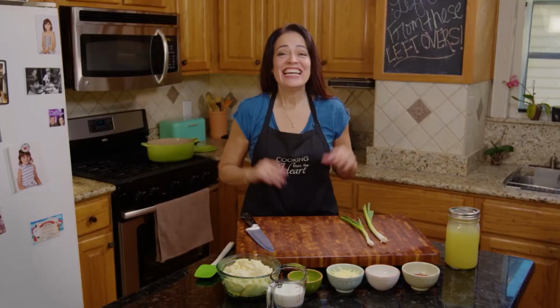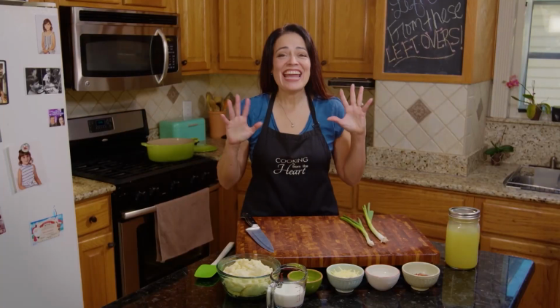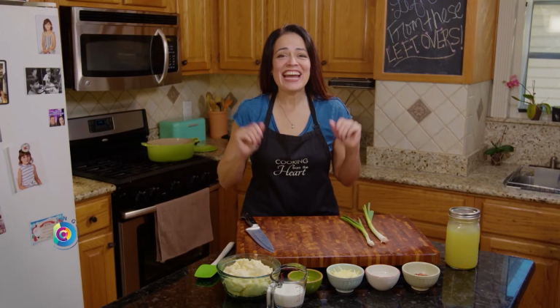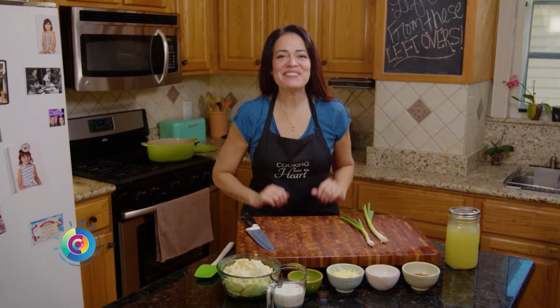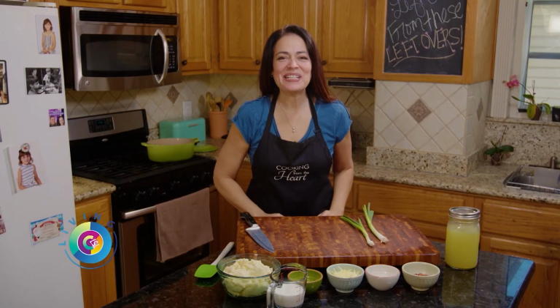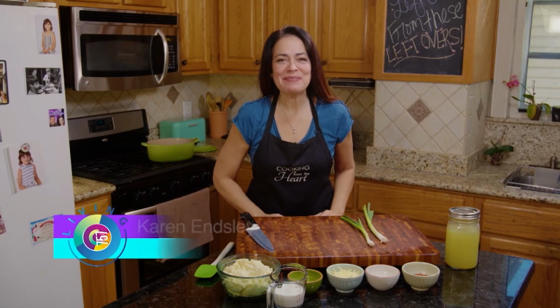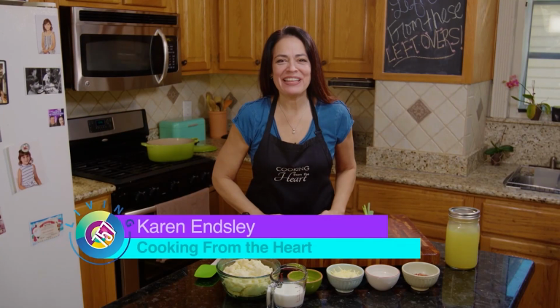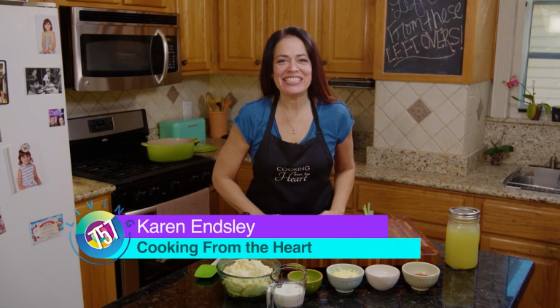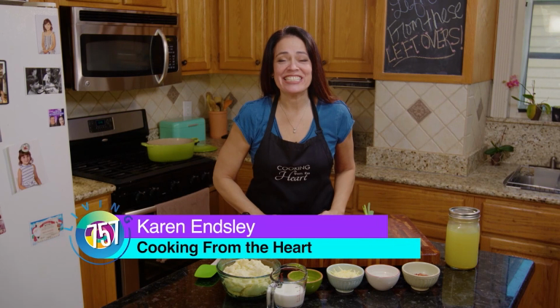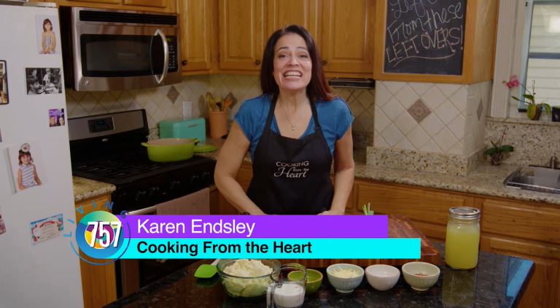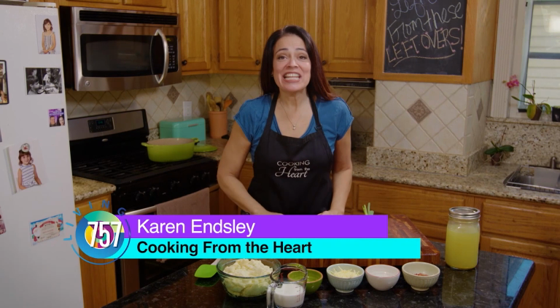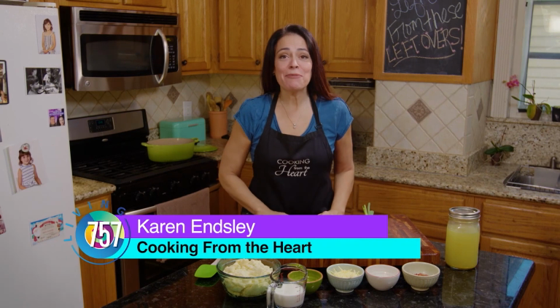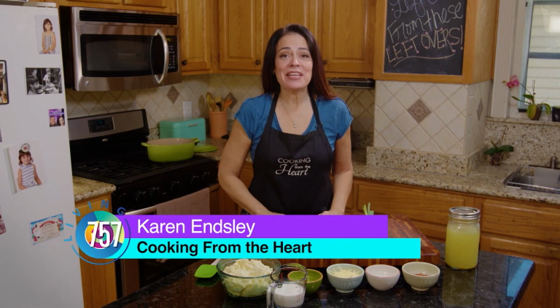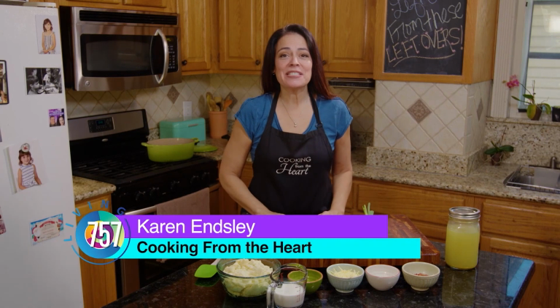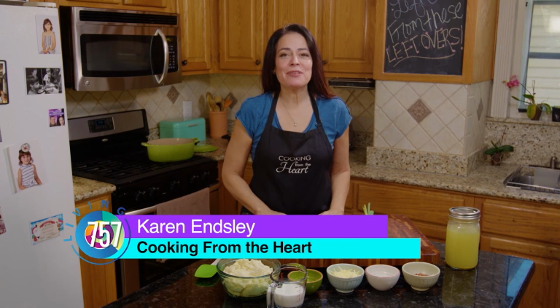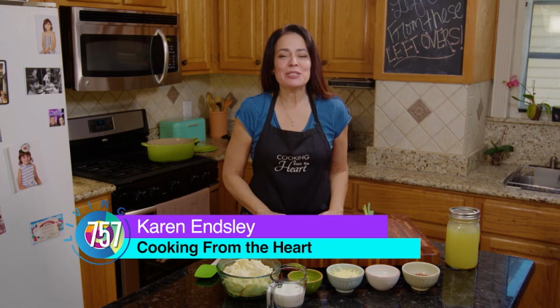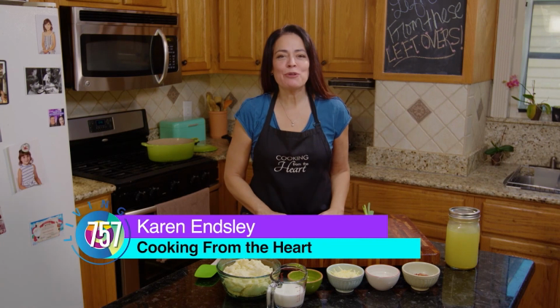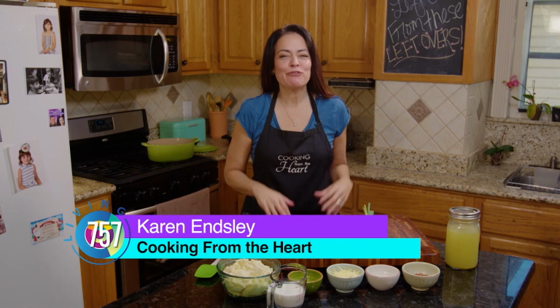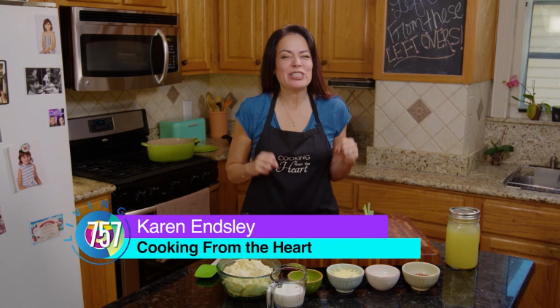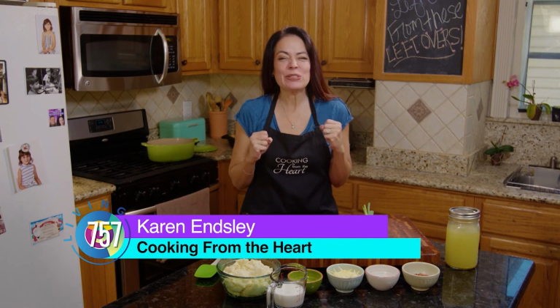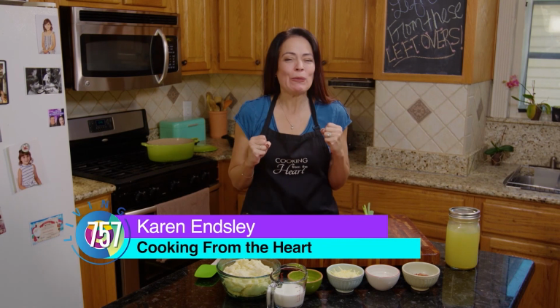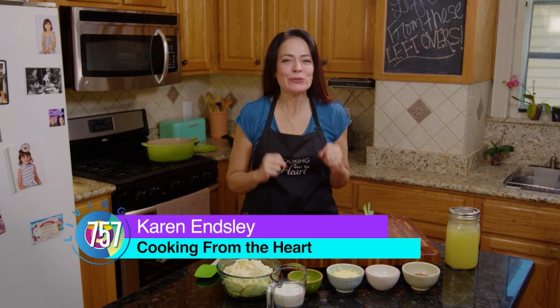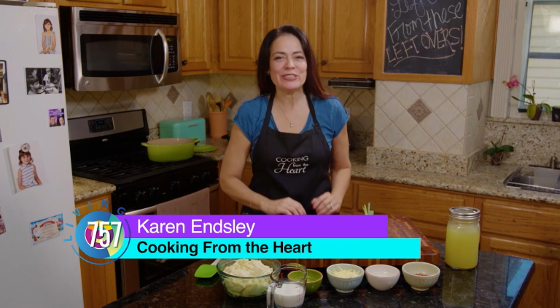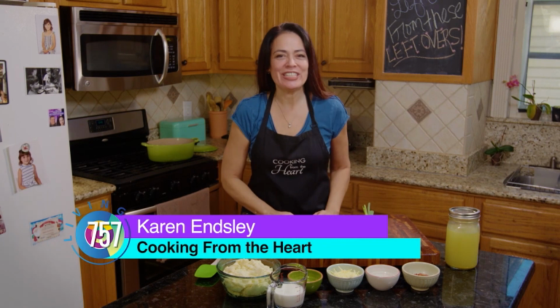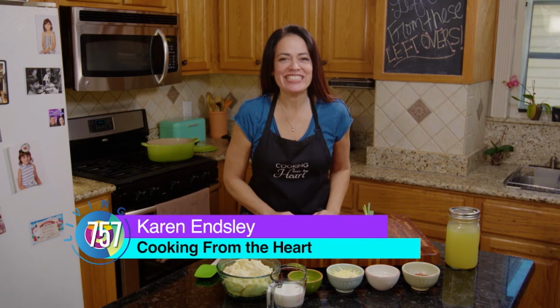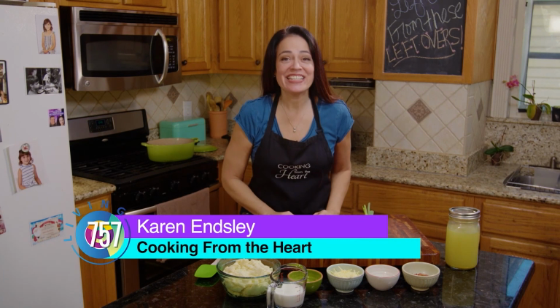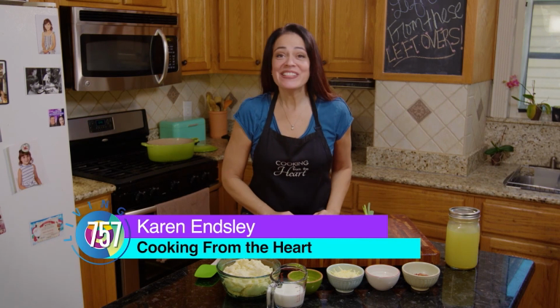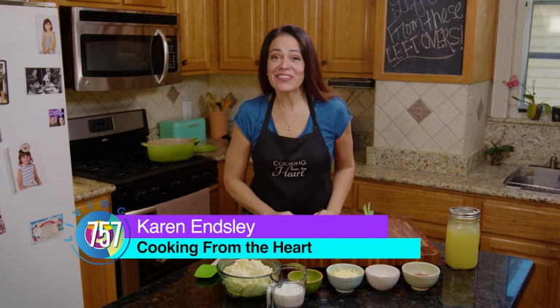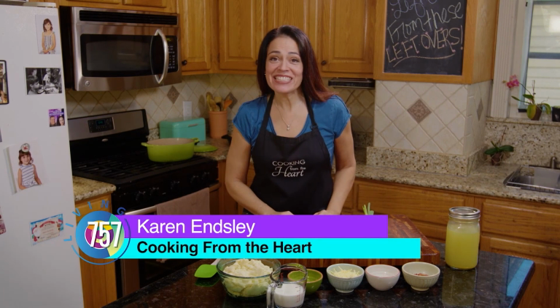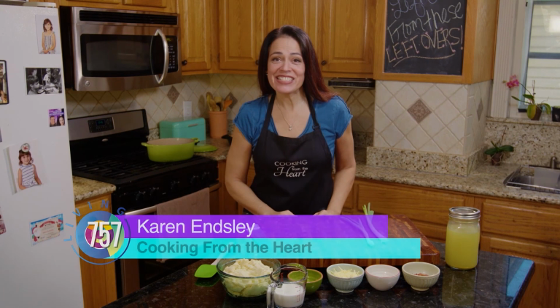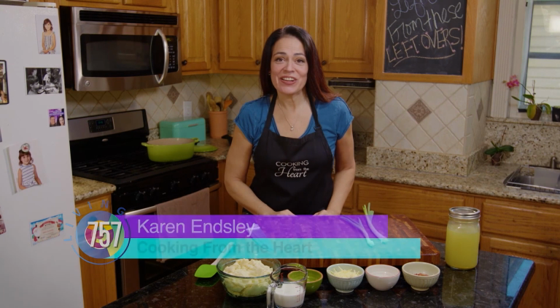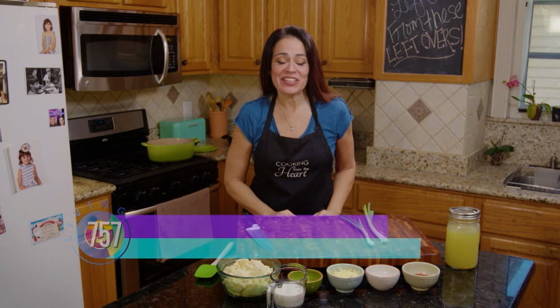Hey guys, welcome to my kitchen. Today we're making something that's perfect for these cold winter nights. So let's get started.